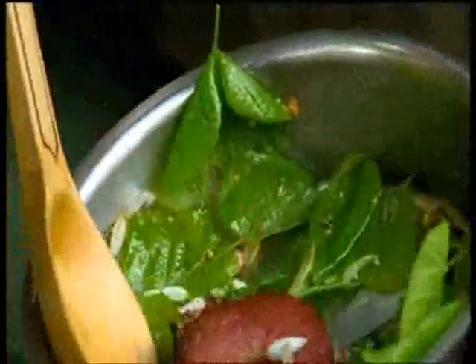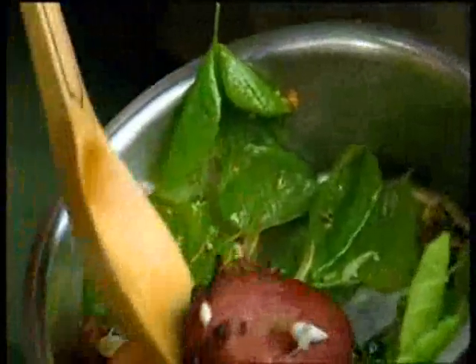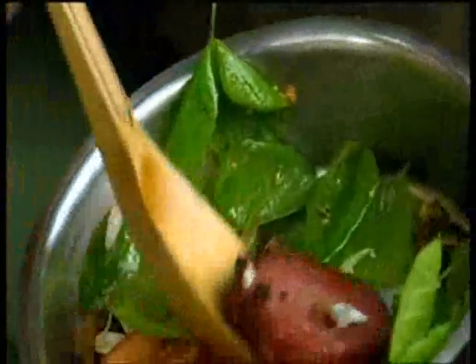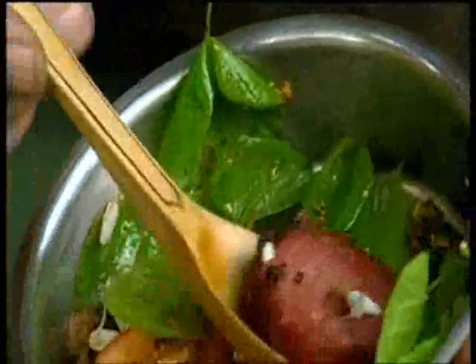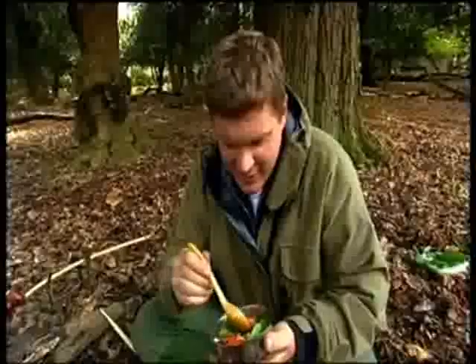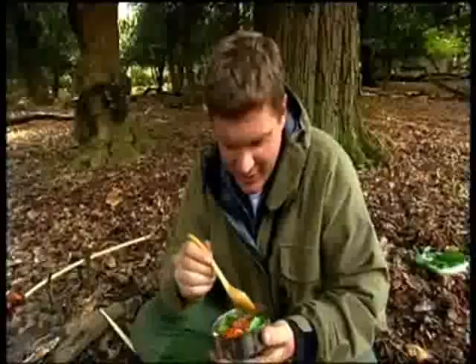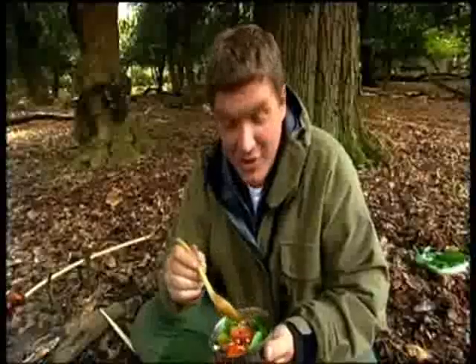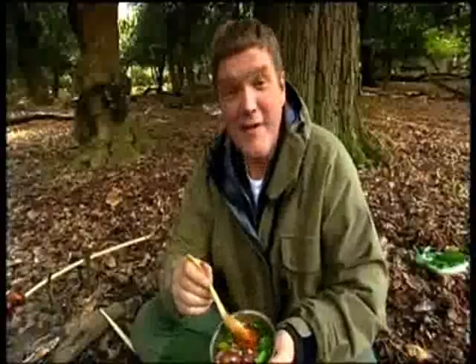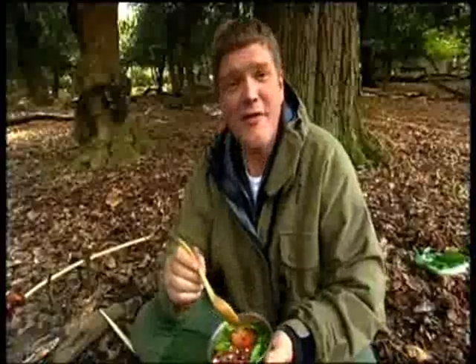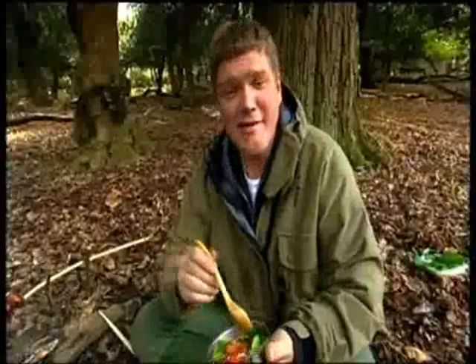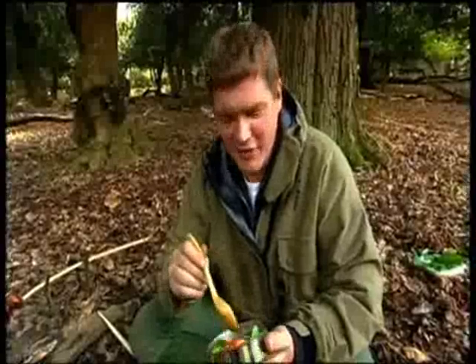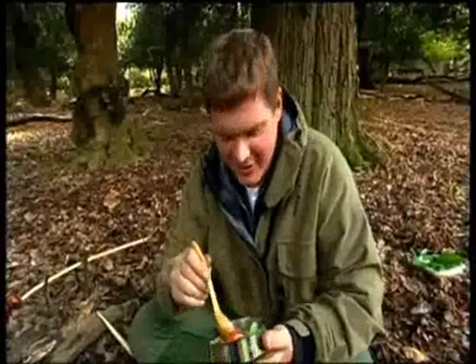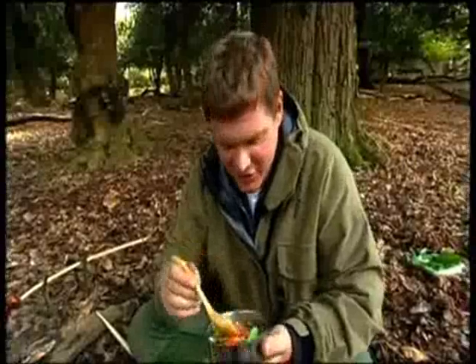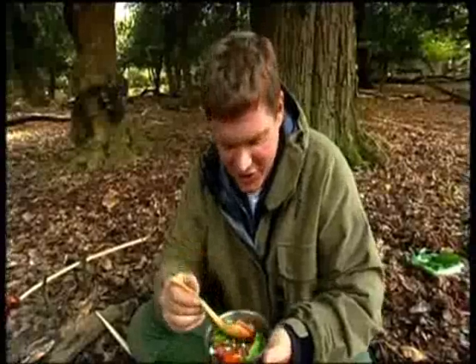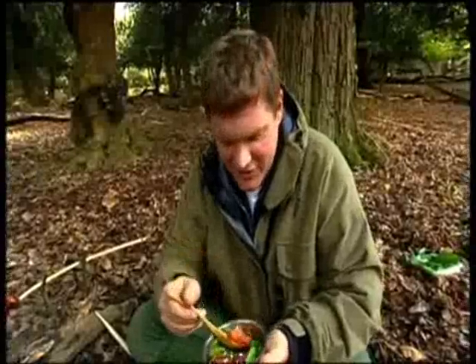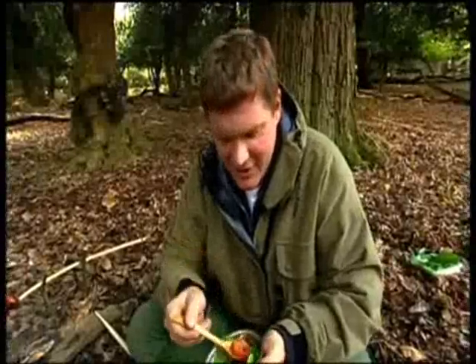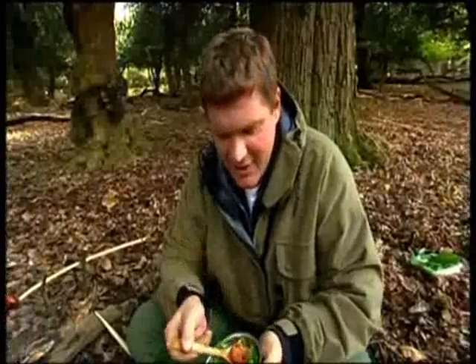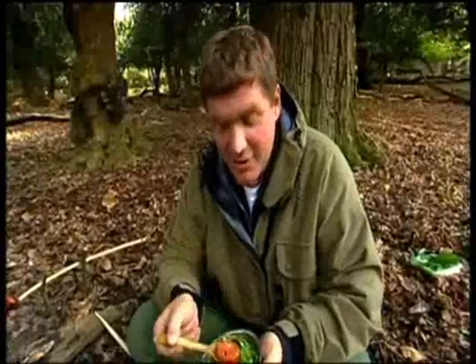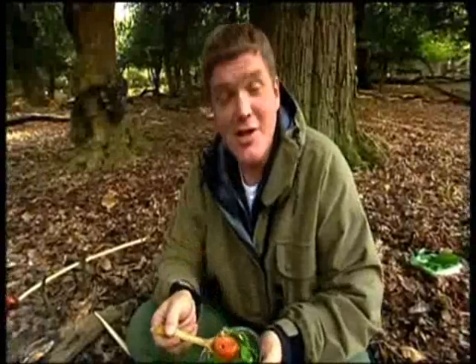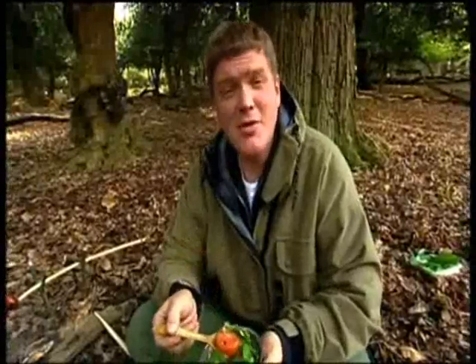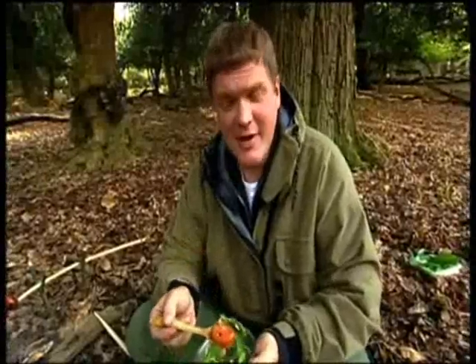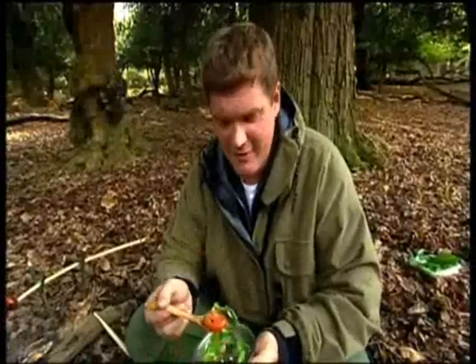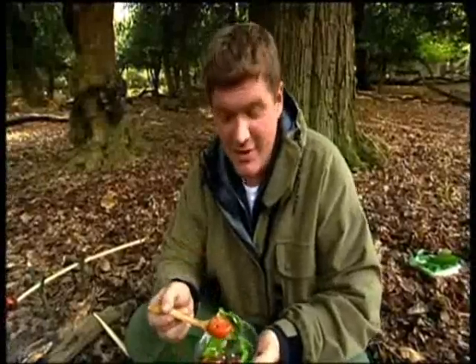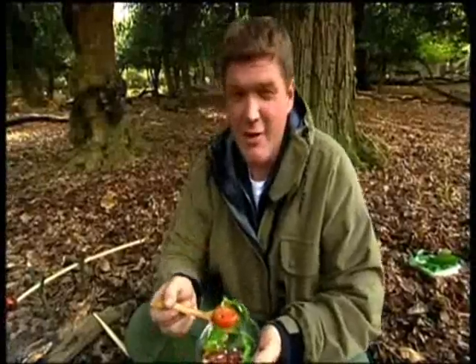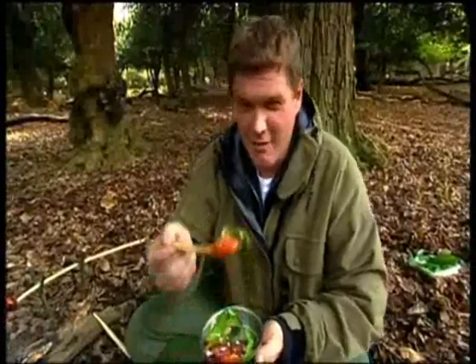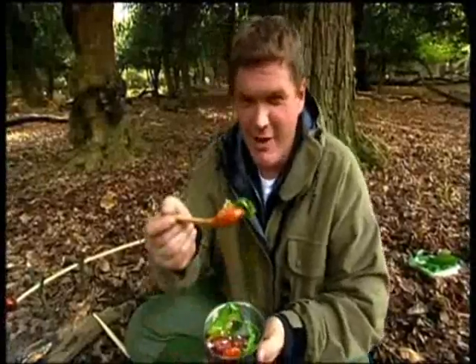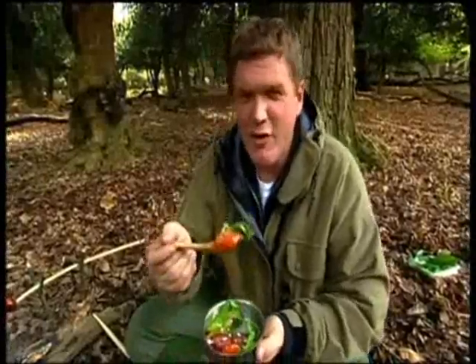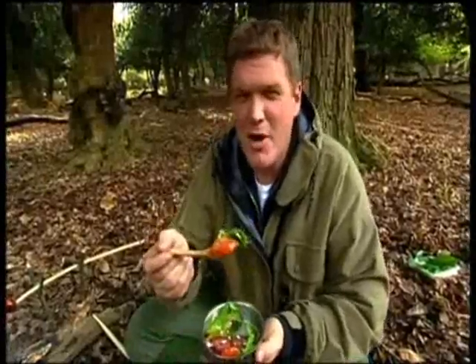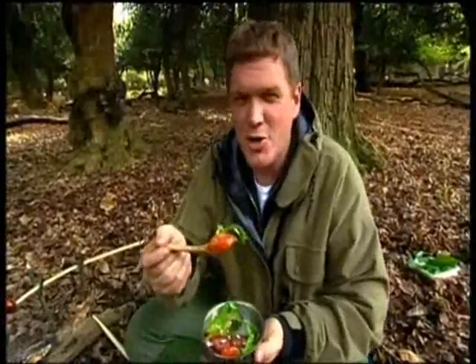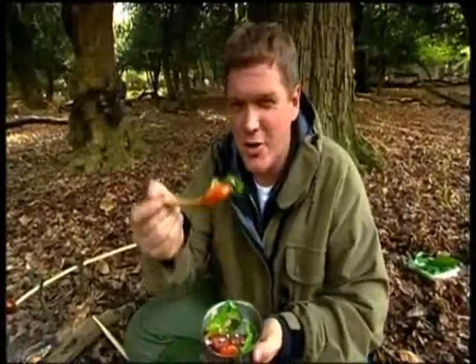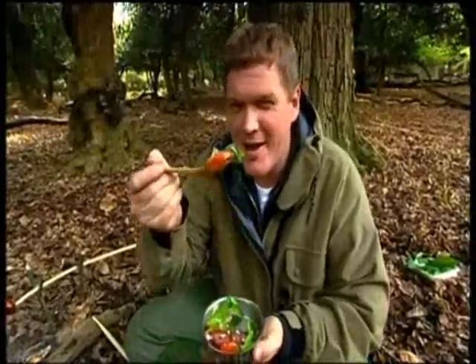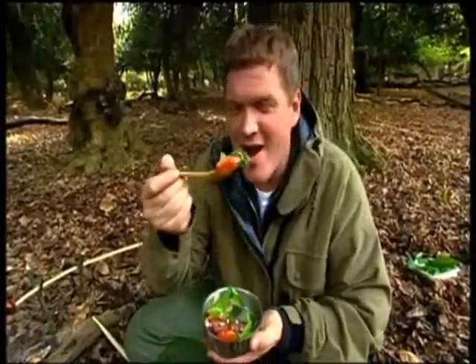I may not have the flair of the TV chefs, but in terms of flavours, I think I've got a march on them here.